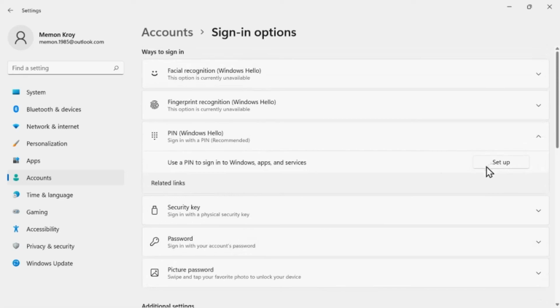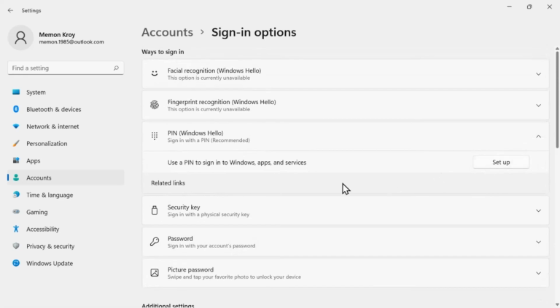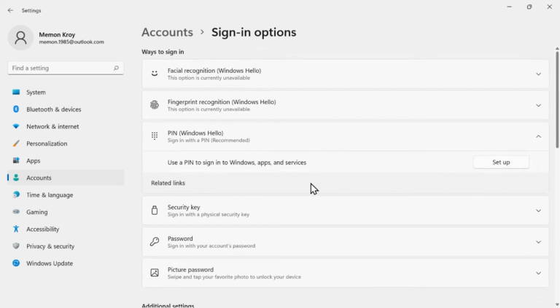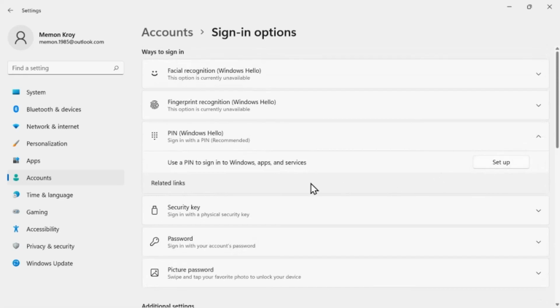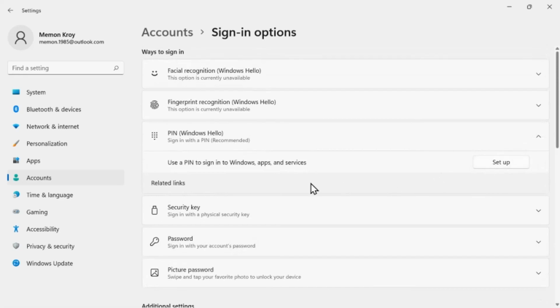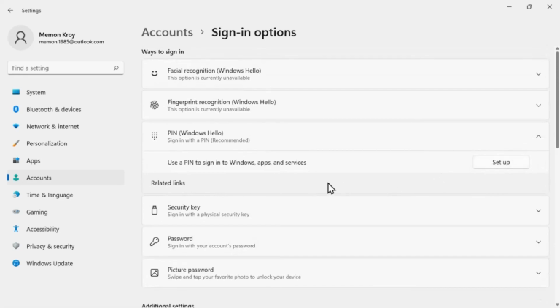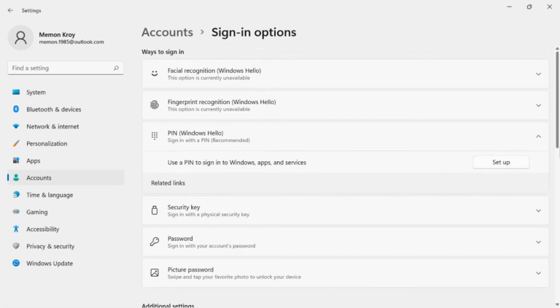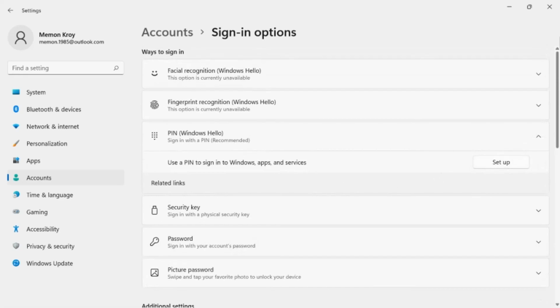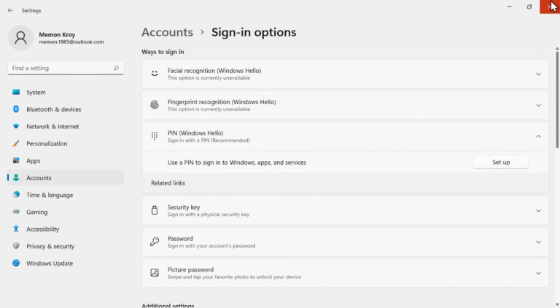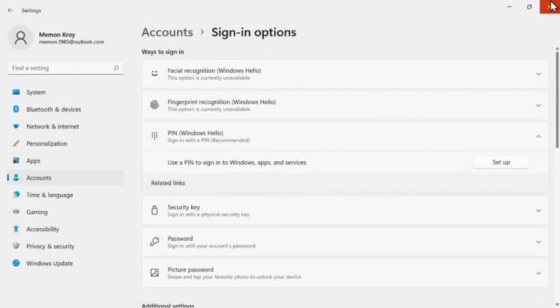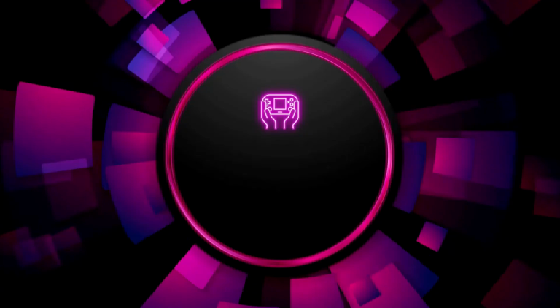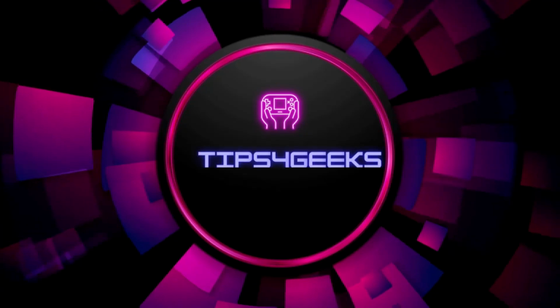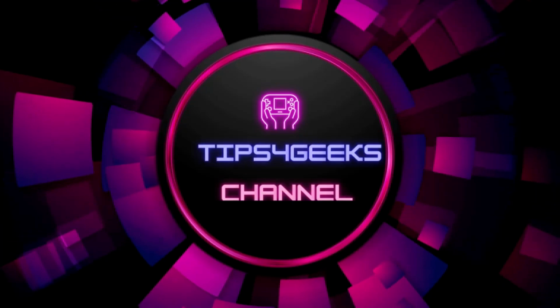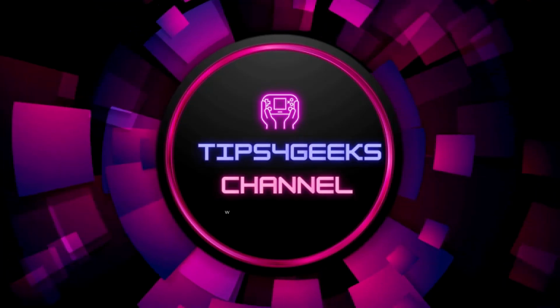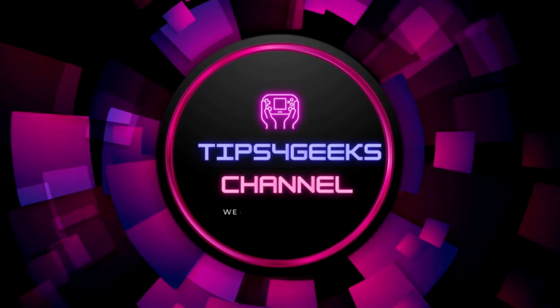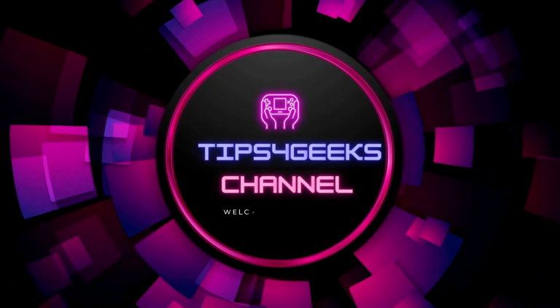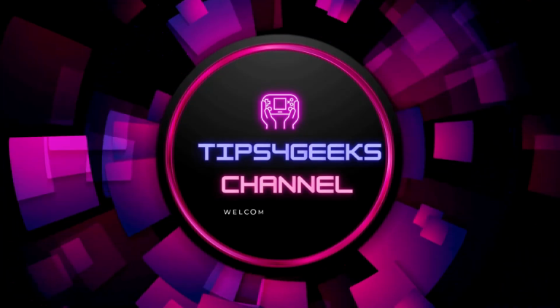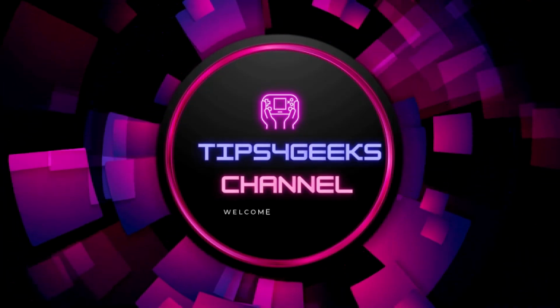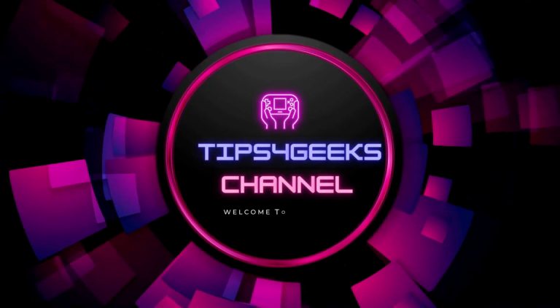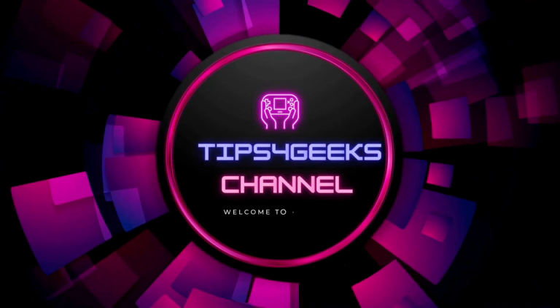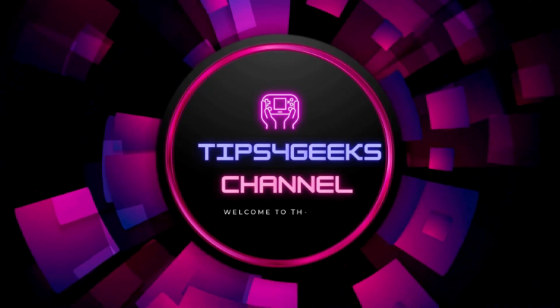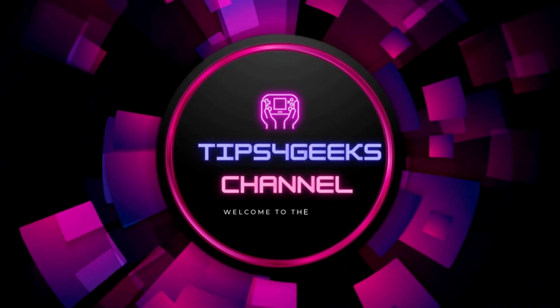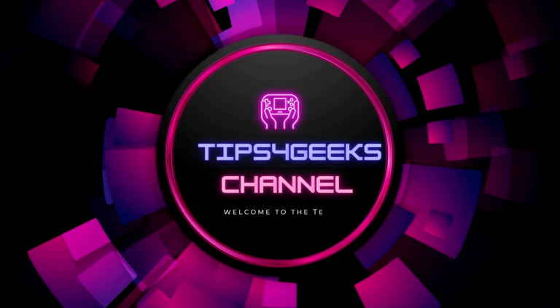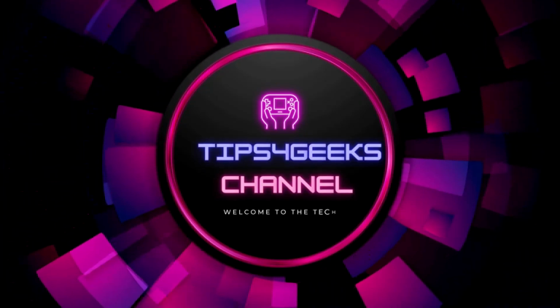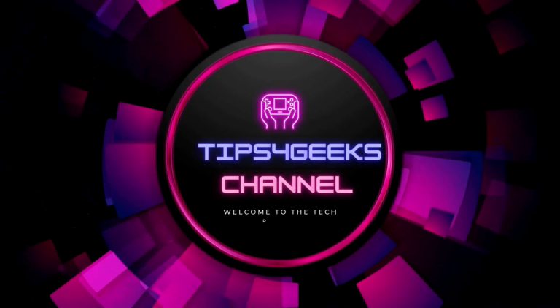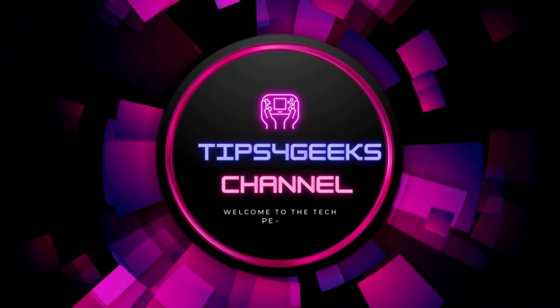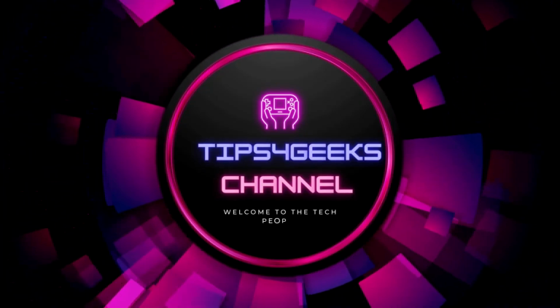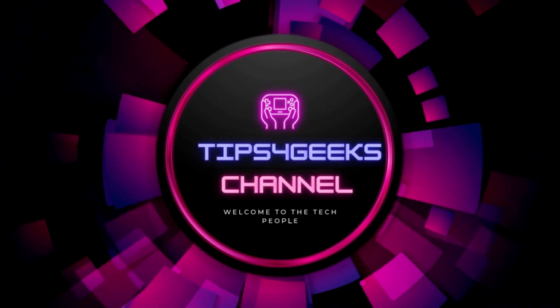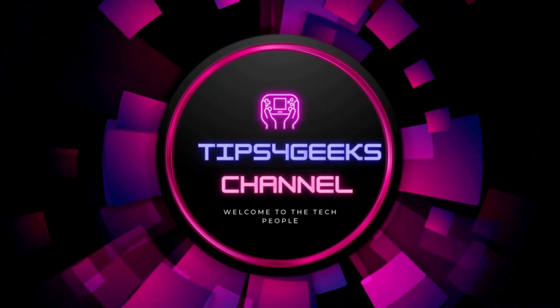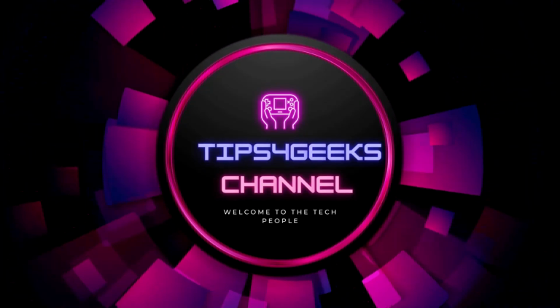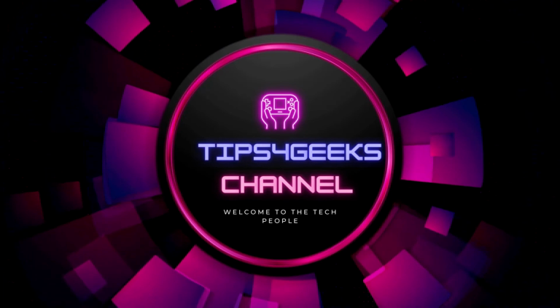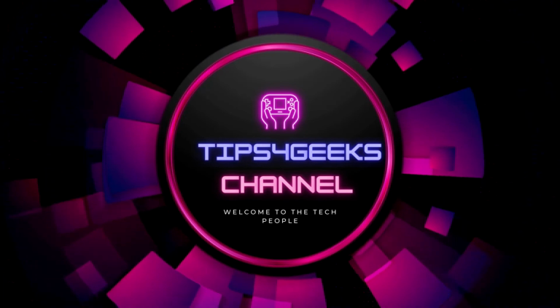Thanks for watching. Stay connected by subscribing to the channel and giving a thumbs up.